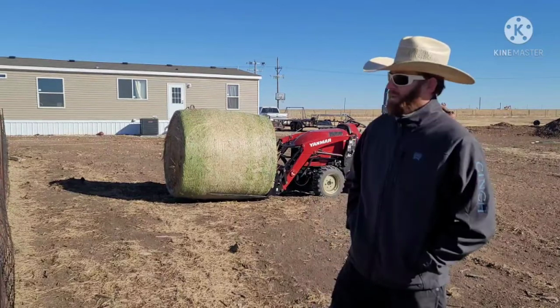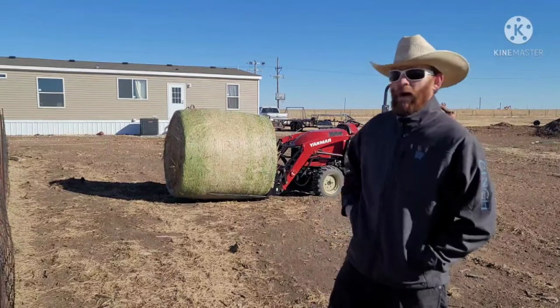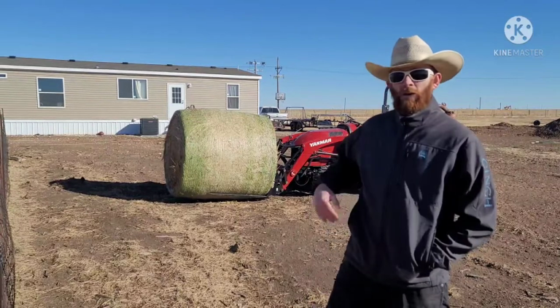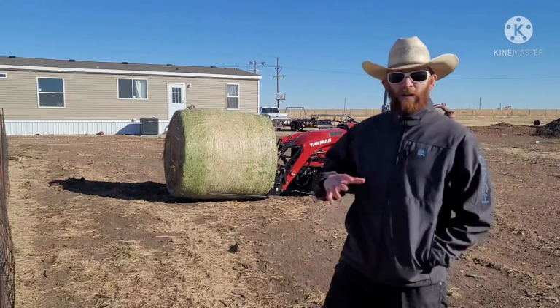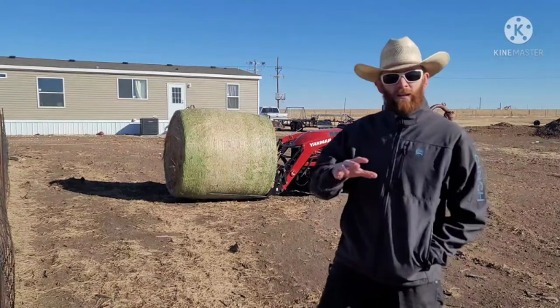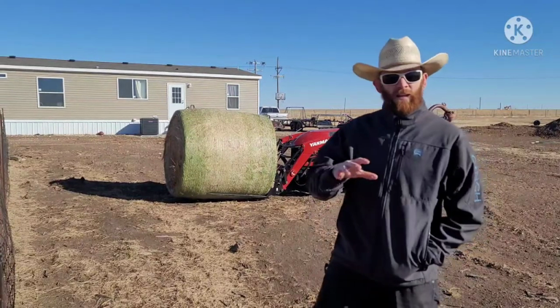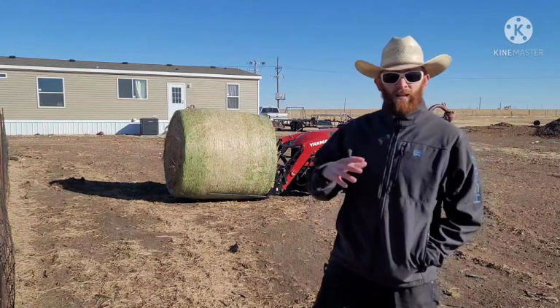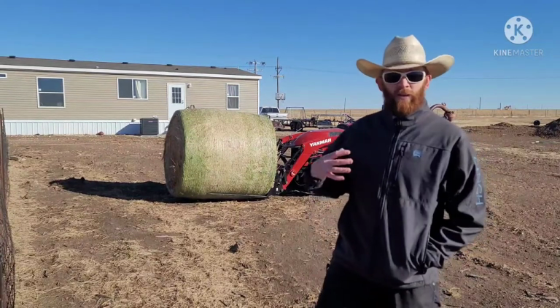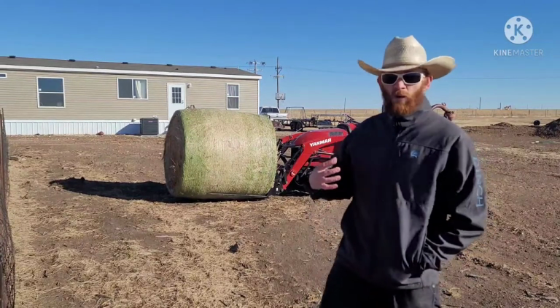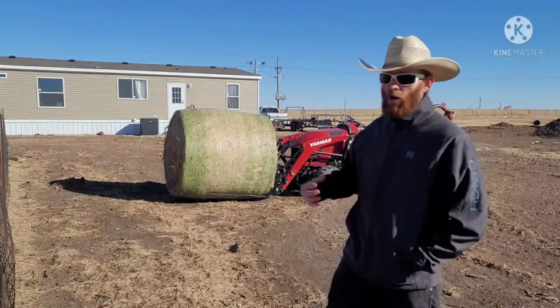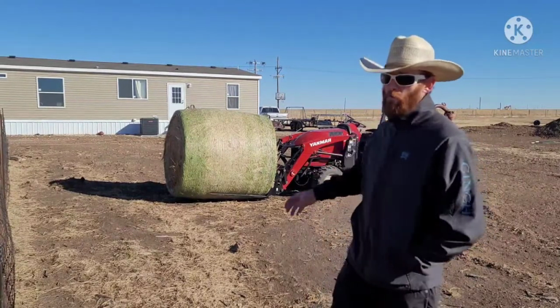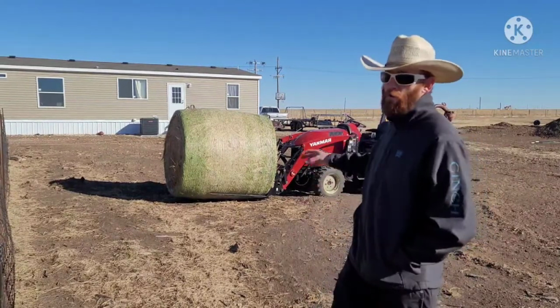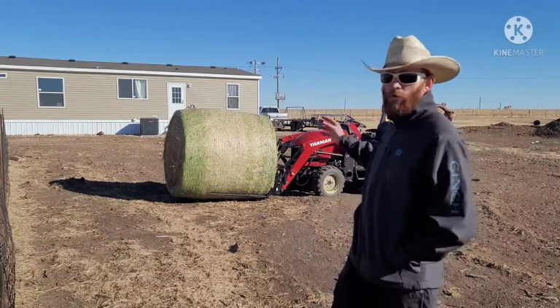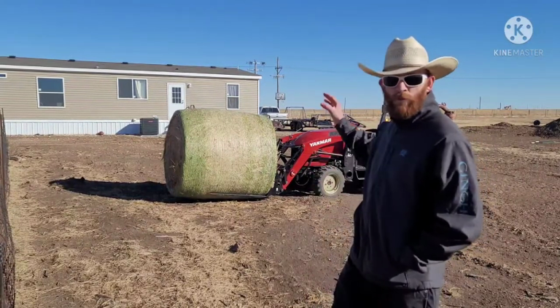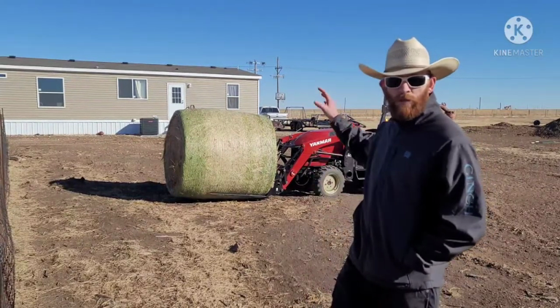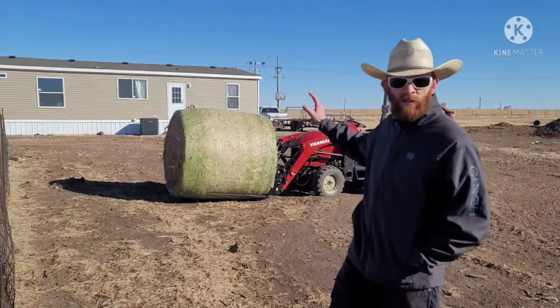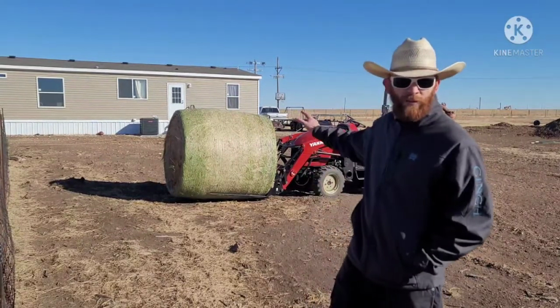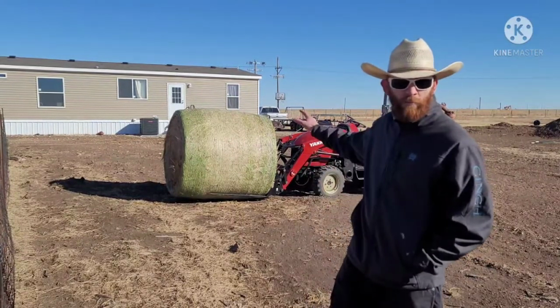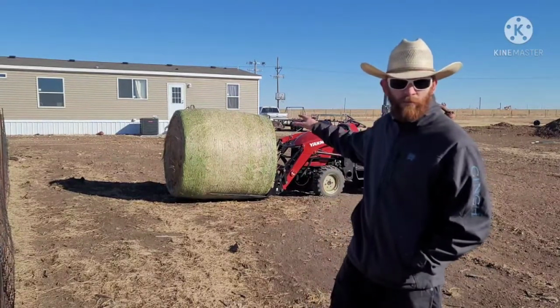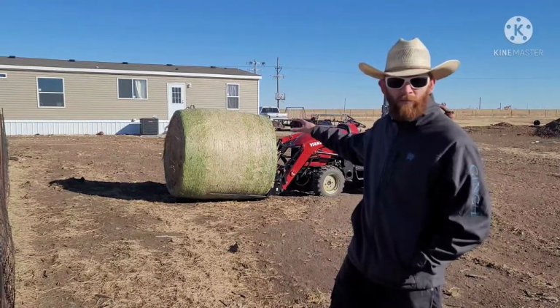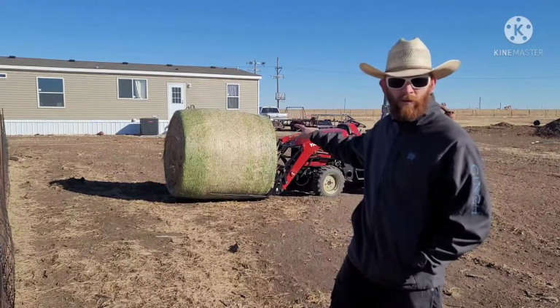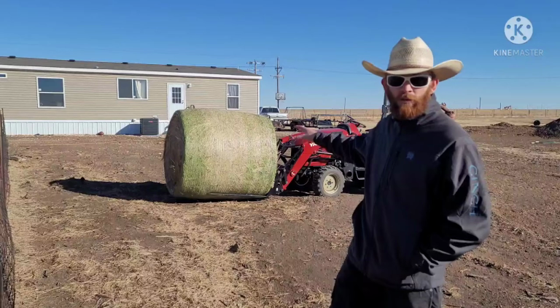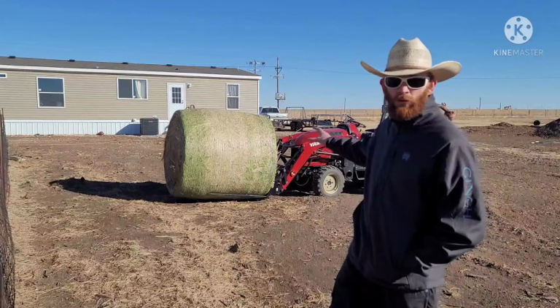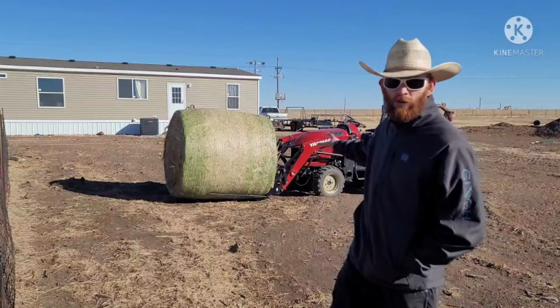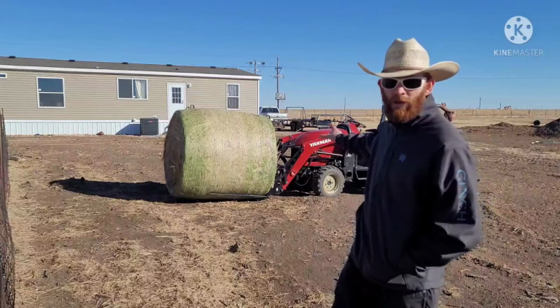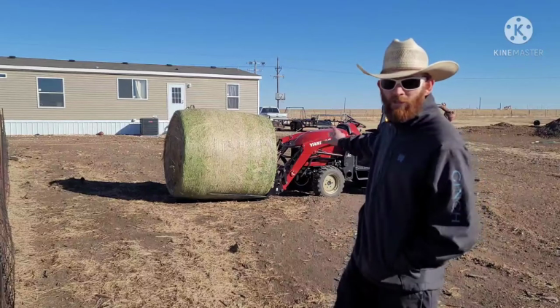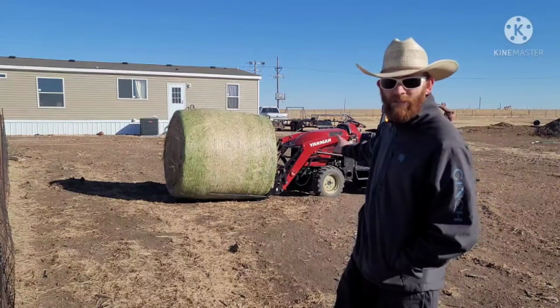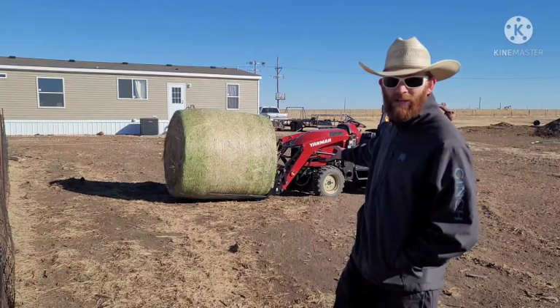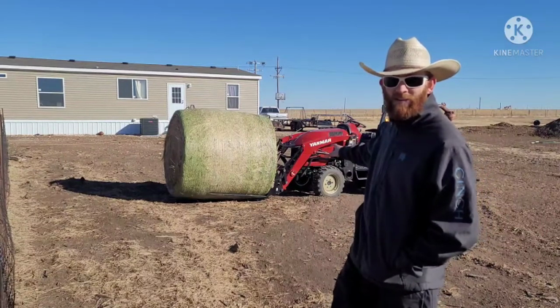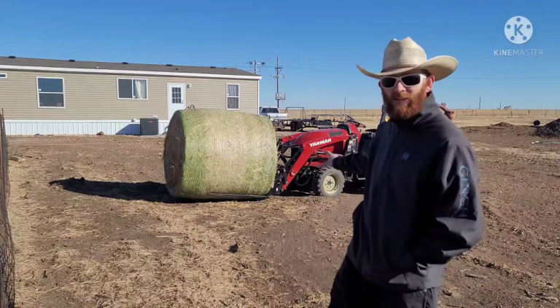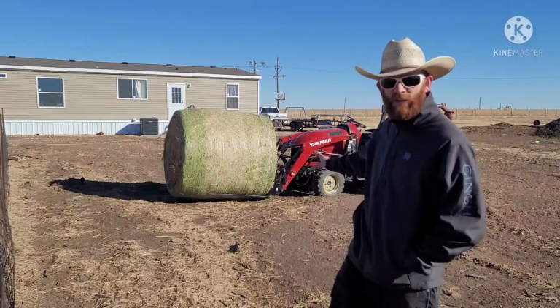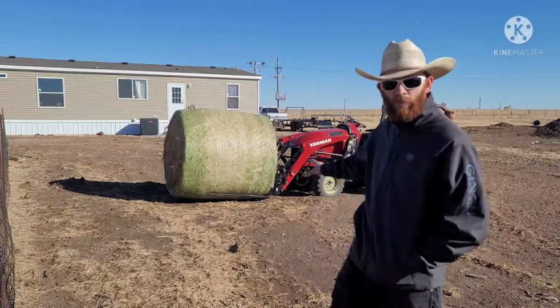I wanted to get a video of me lifting up this hay round, showing that this tractor can indeed lift it up.